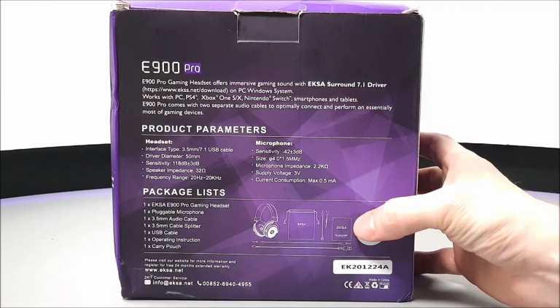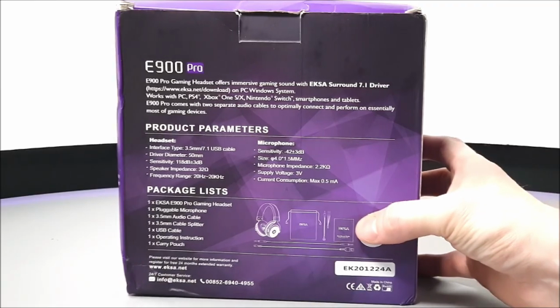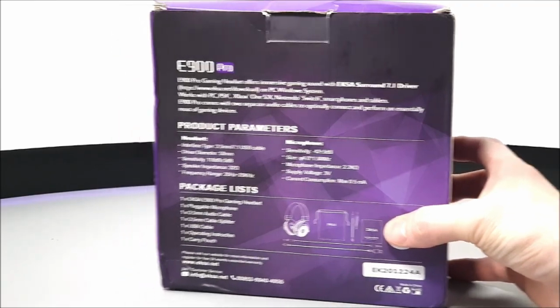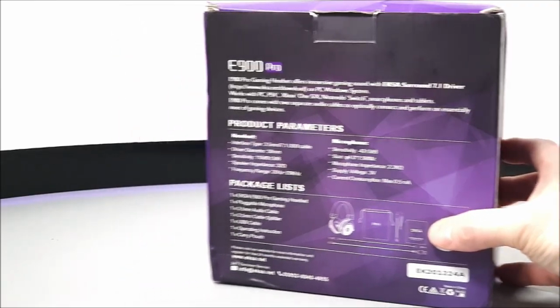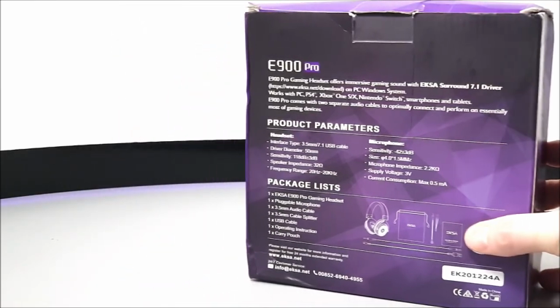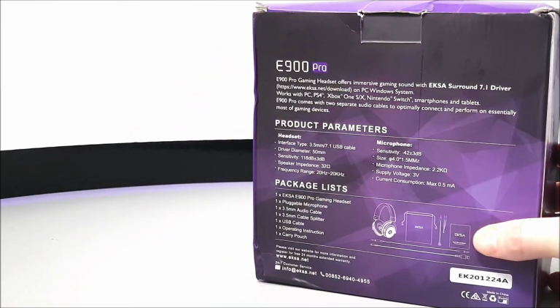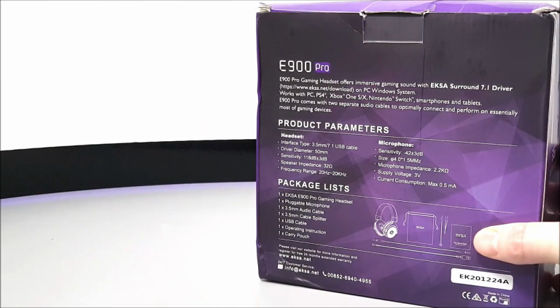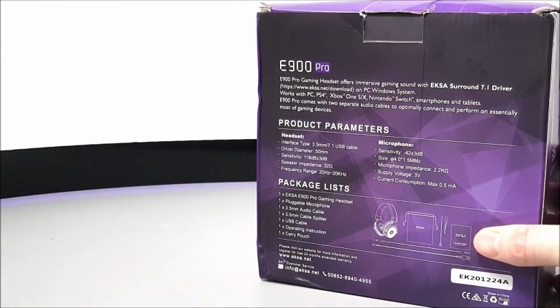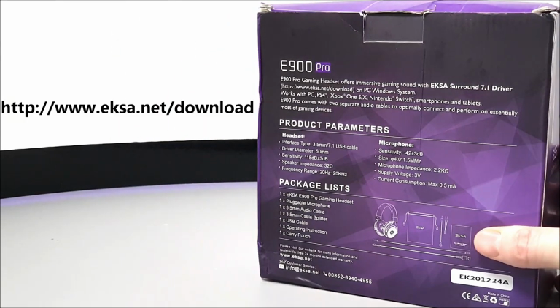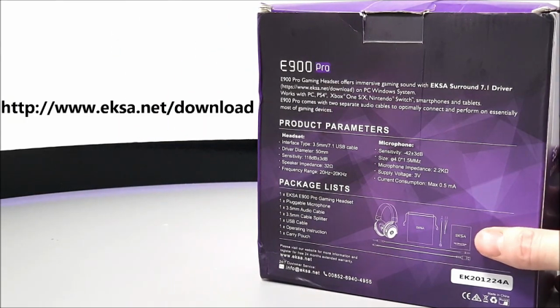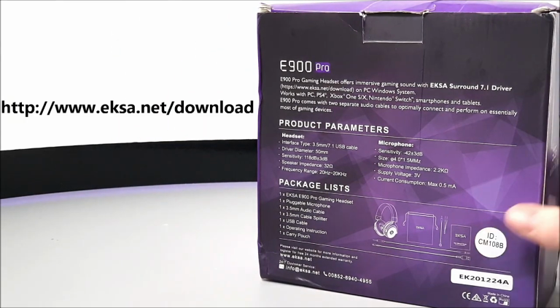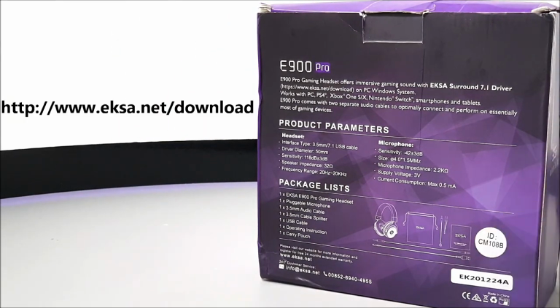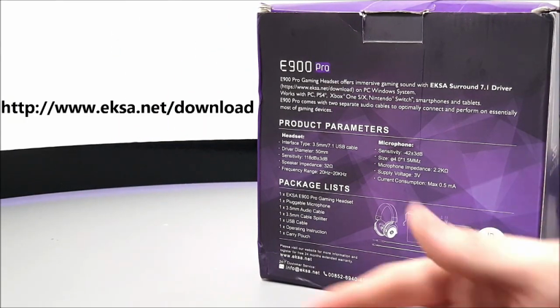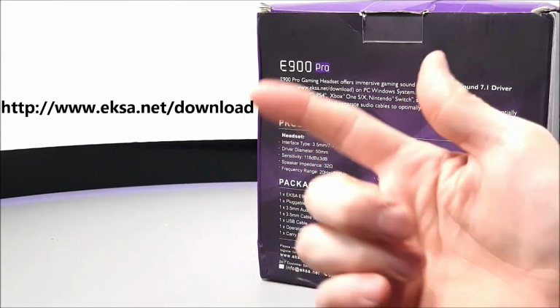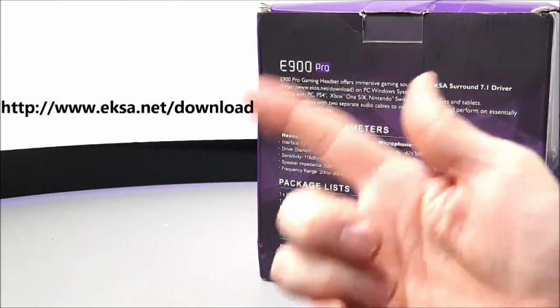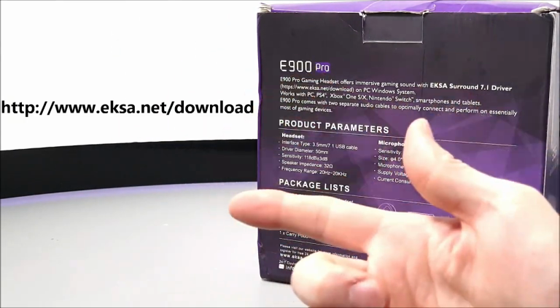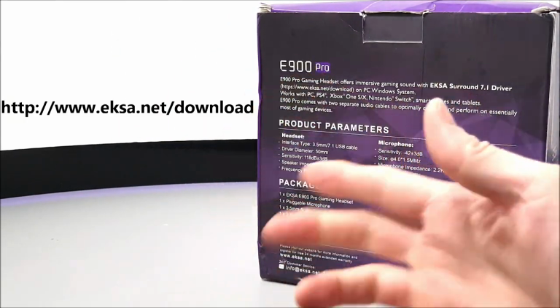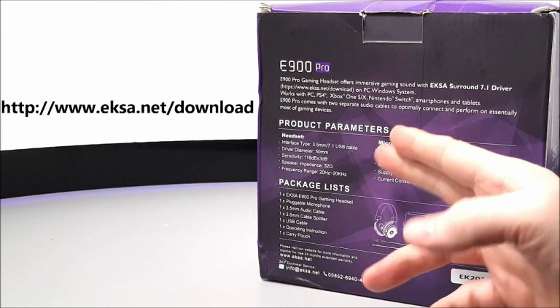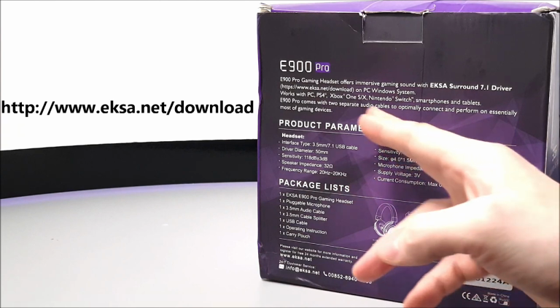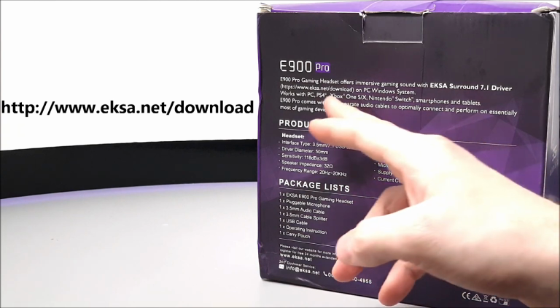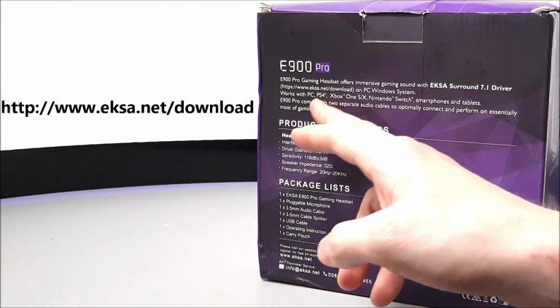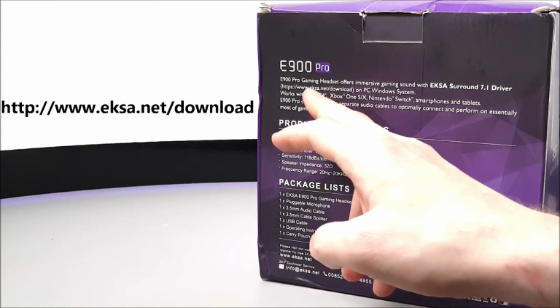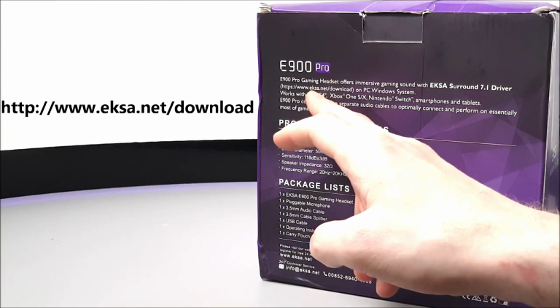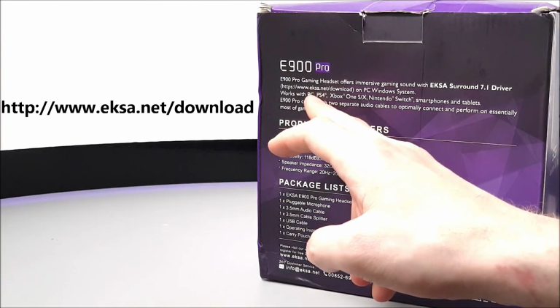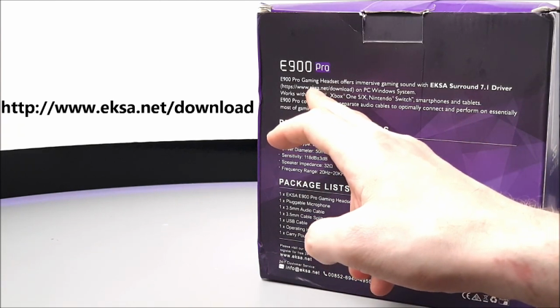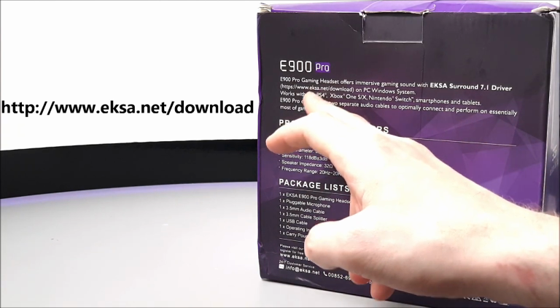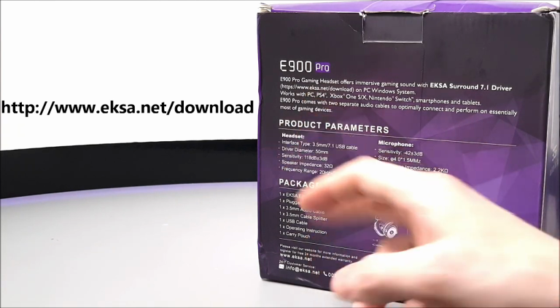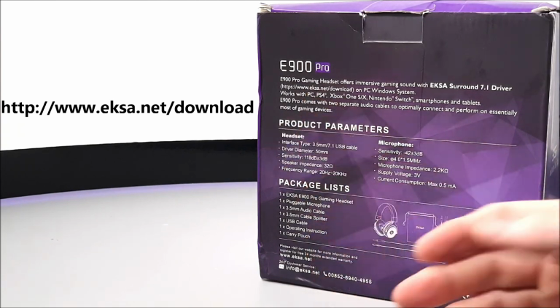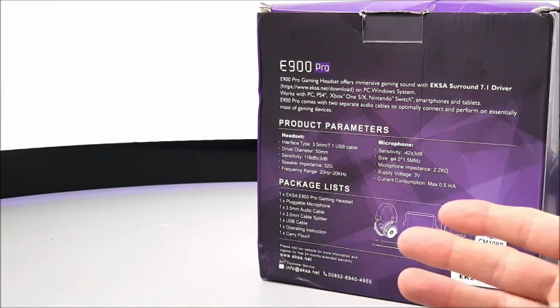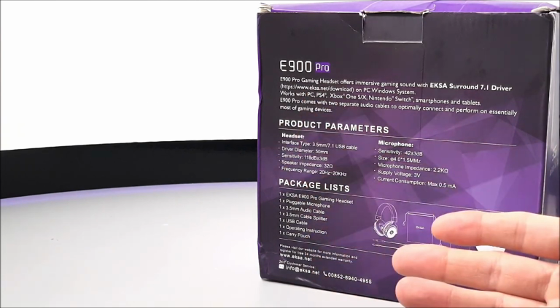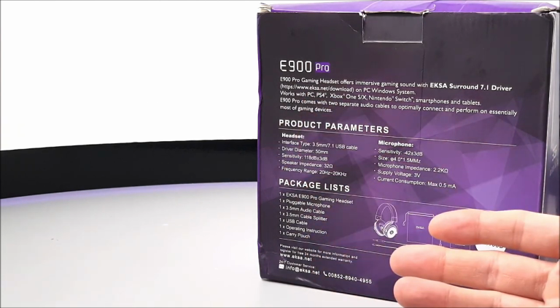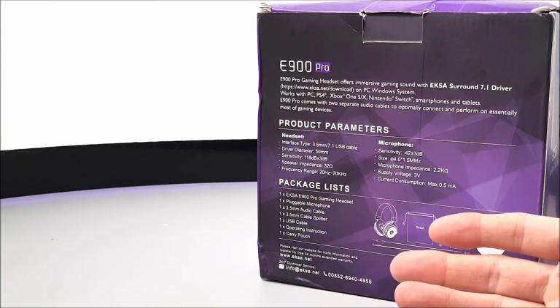To download the app, simply go to www.eksa.net/download, which is also printed on the back of the box.